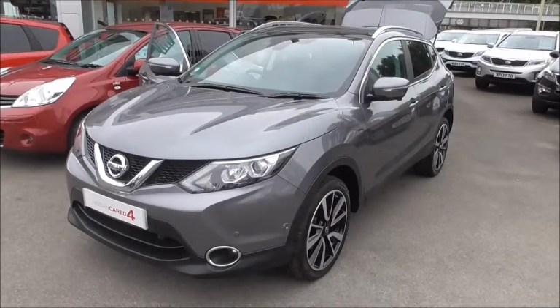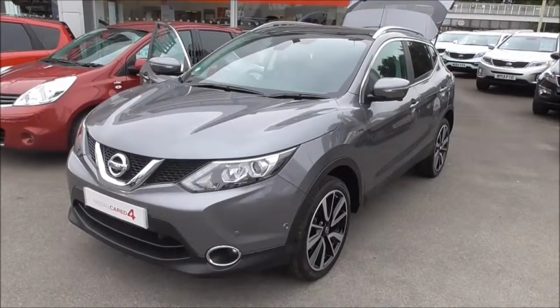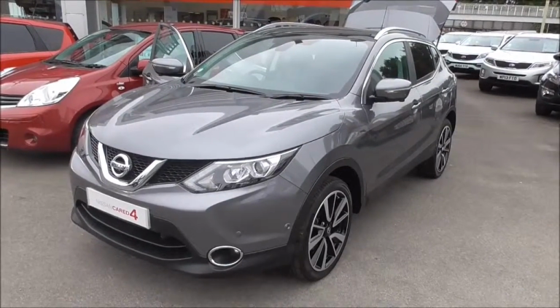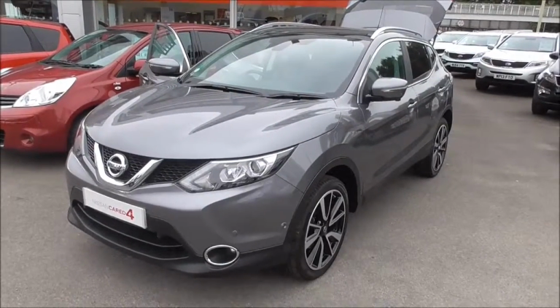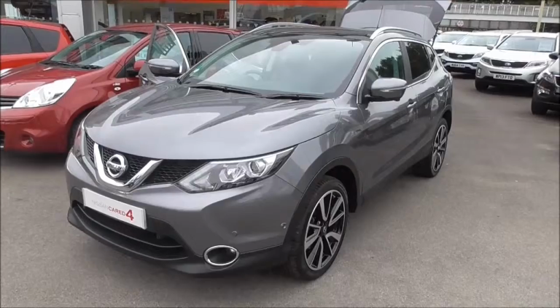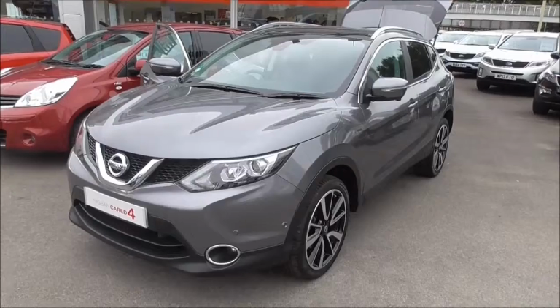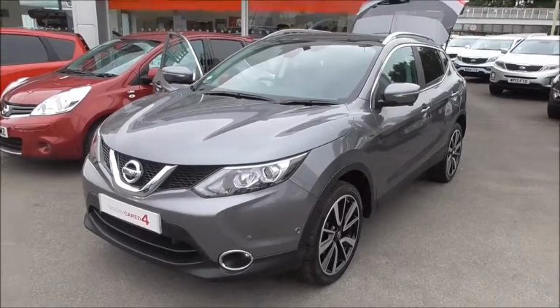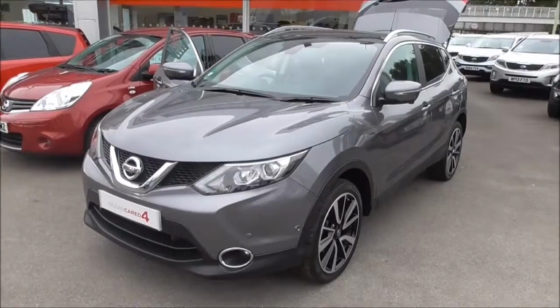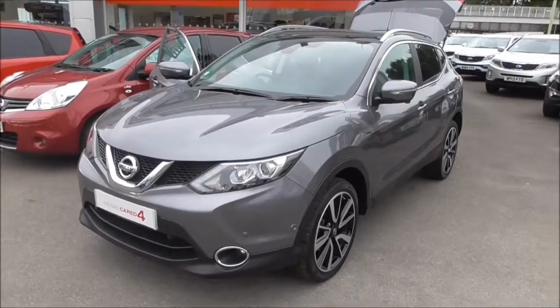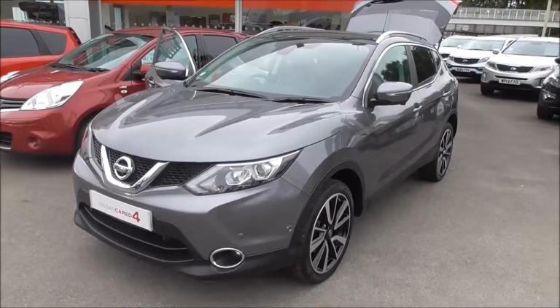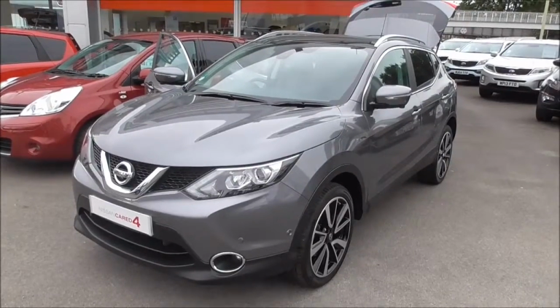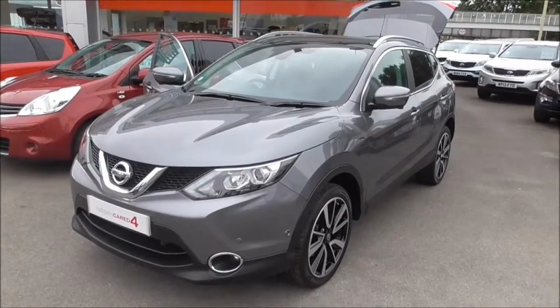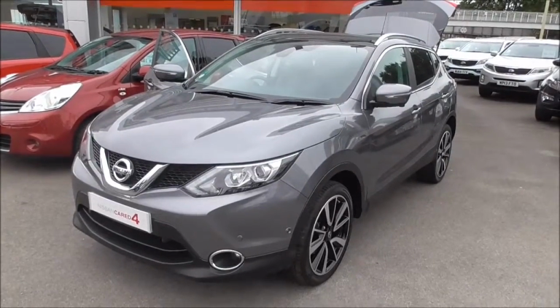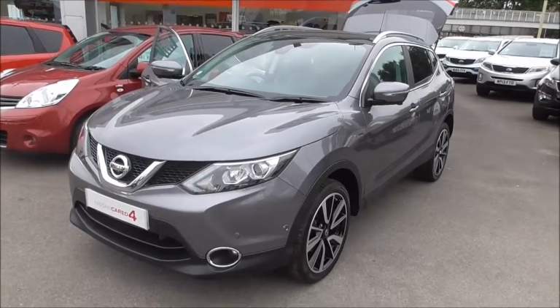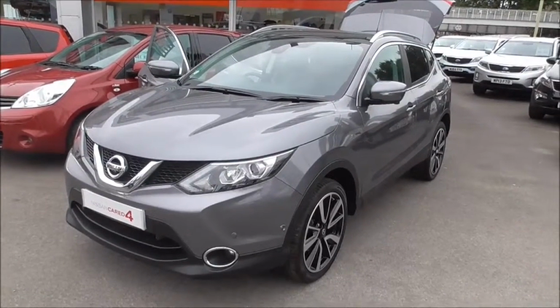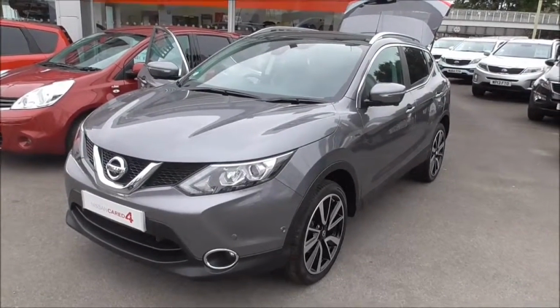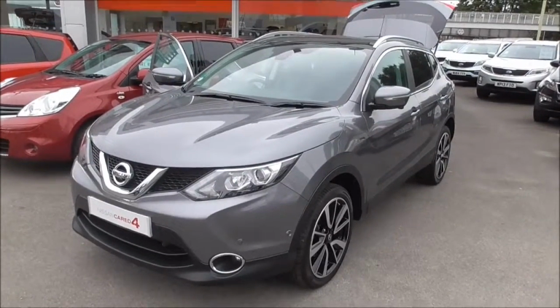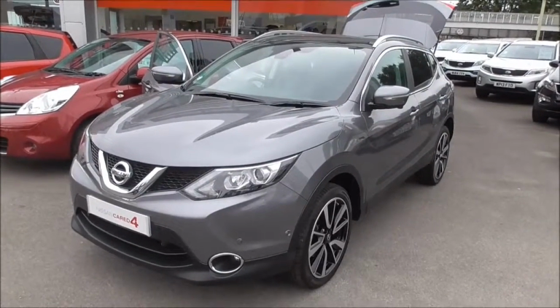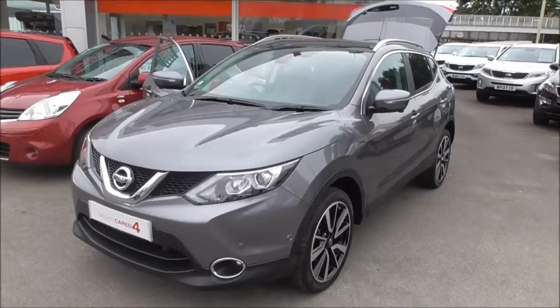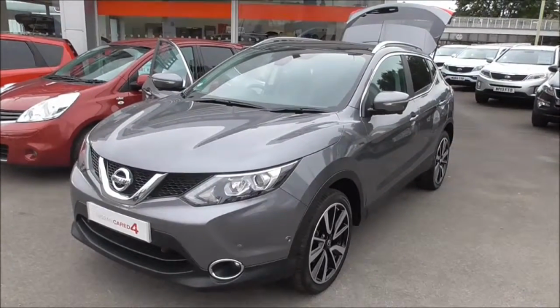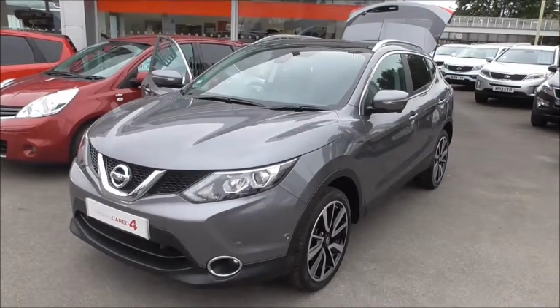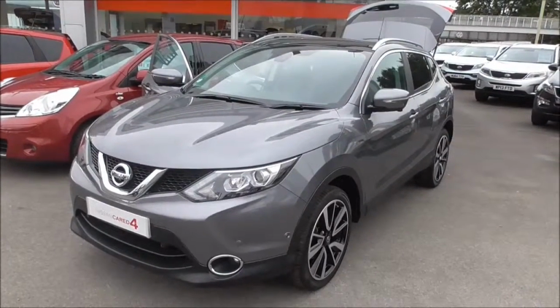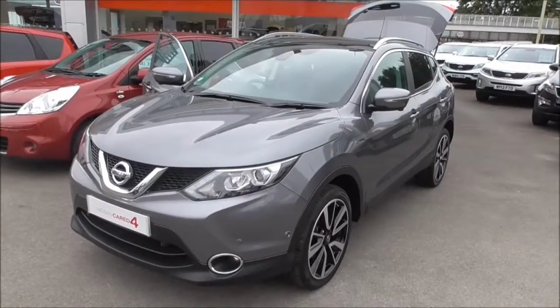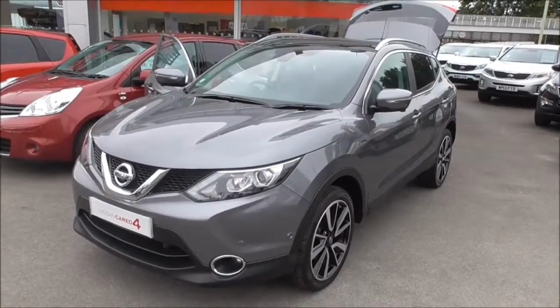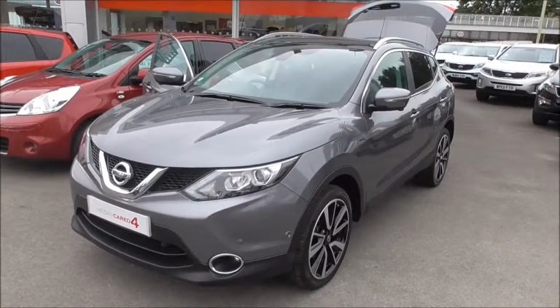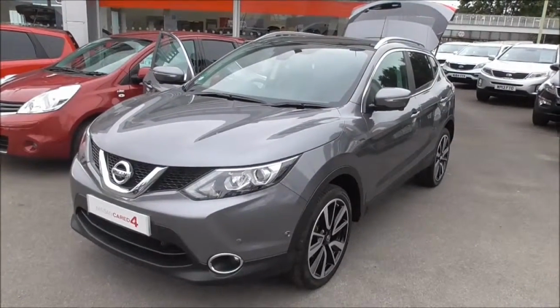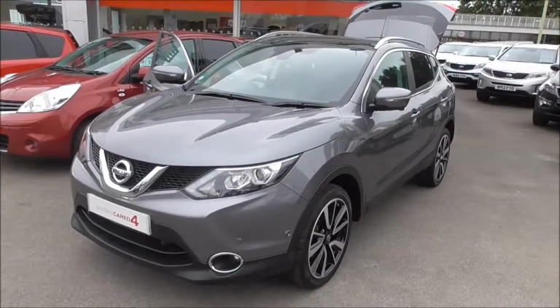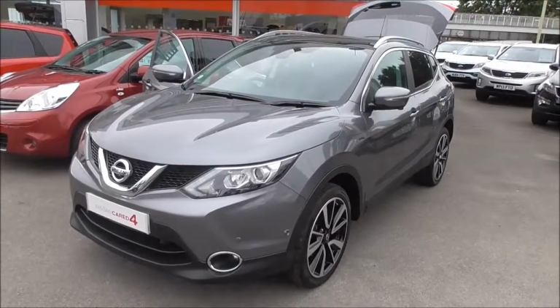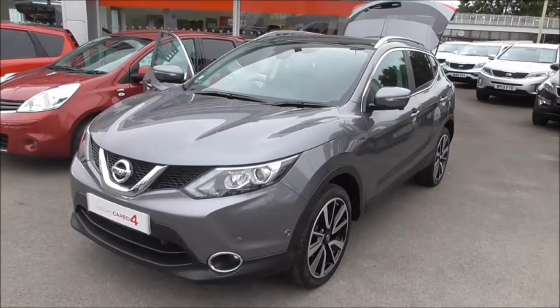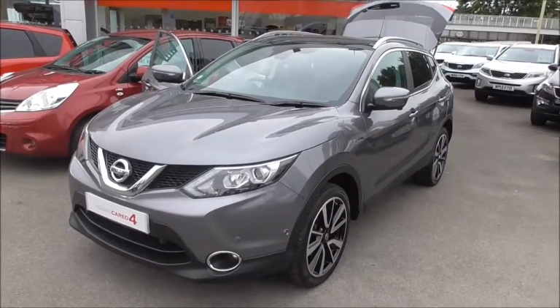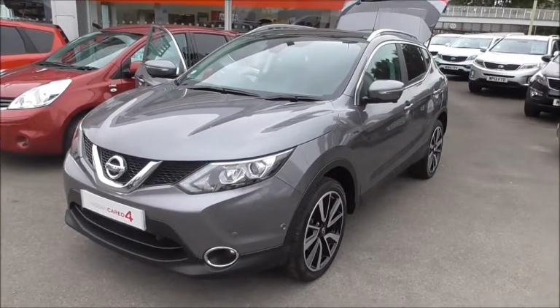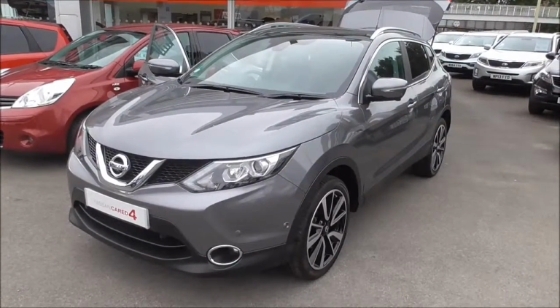Hello and welcome to Wessex Garages Gloucester. Here today we have a very nice Nissan Qashqai in this metallic colour.